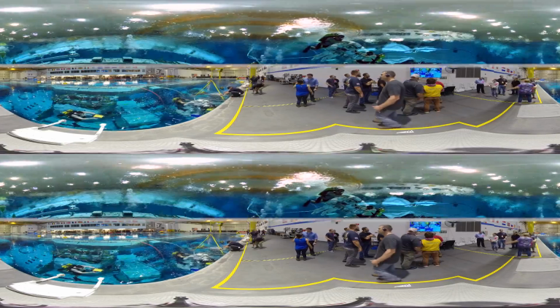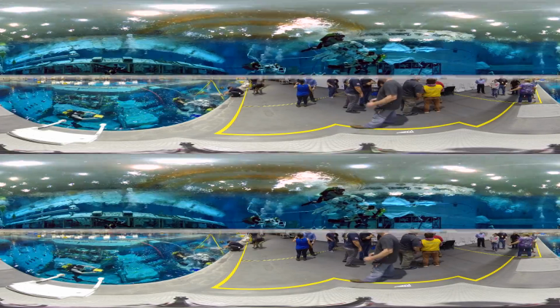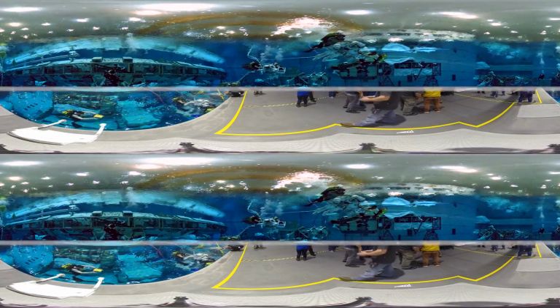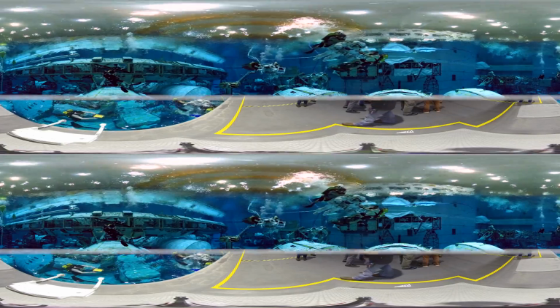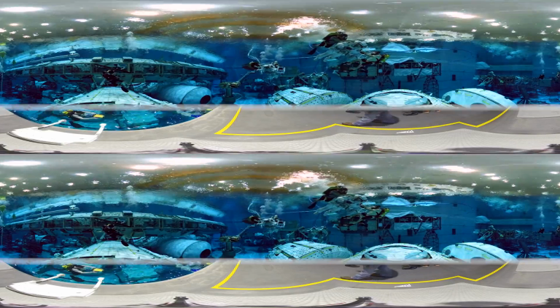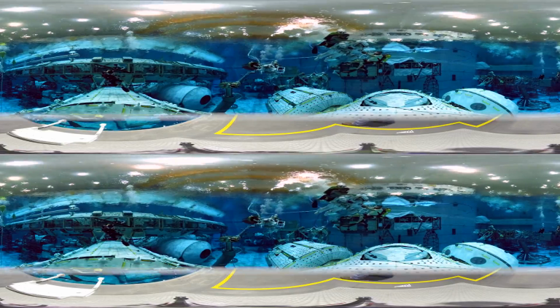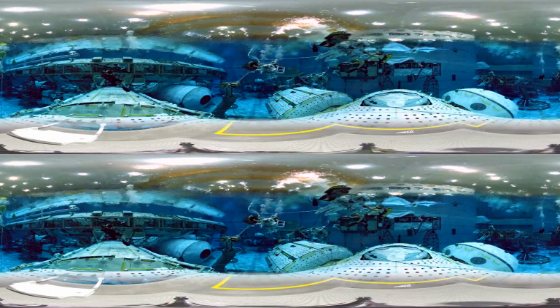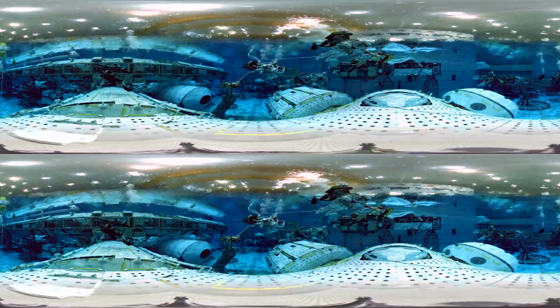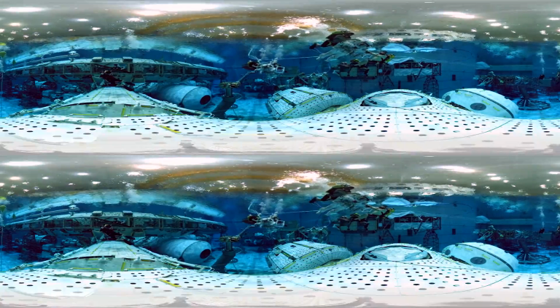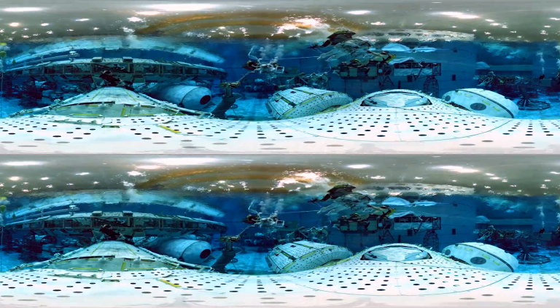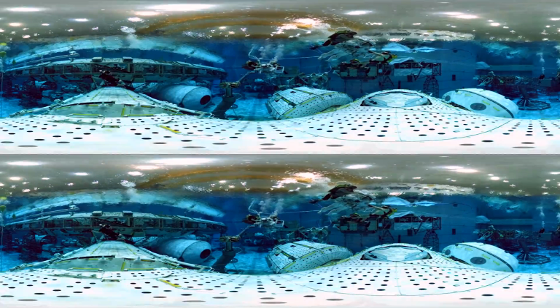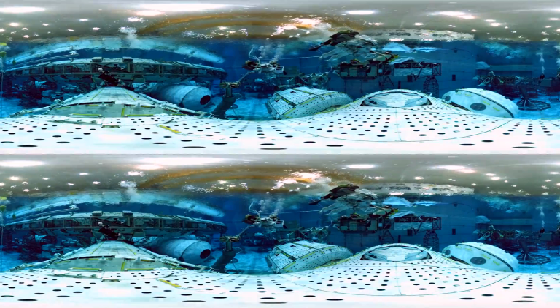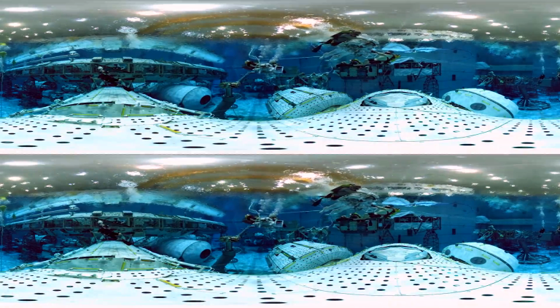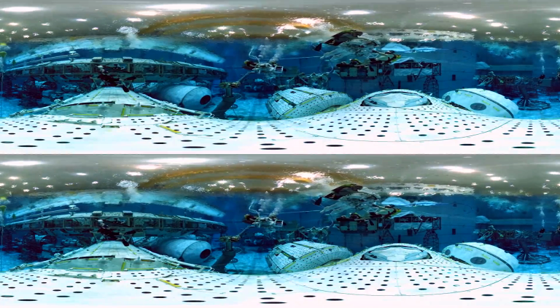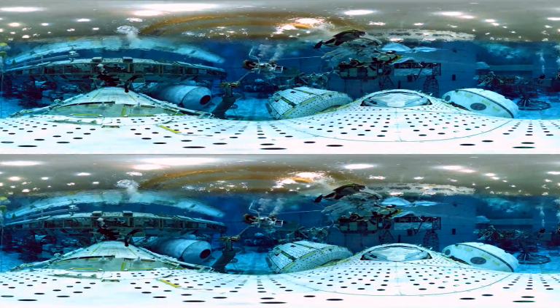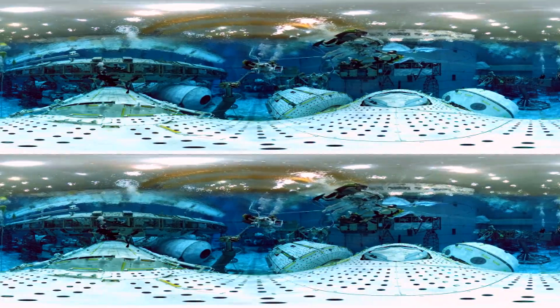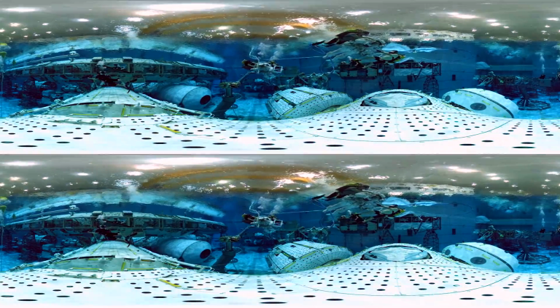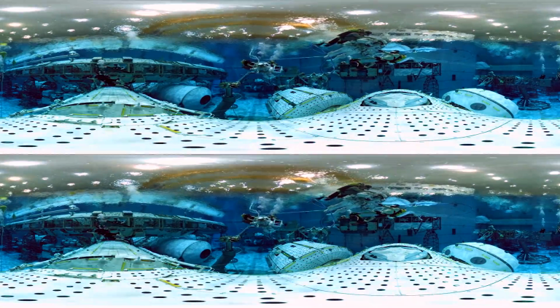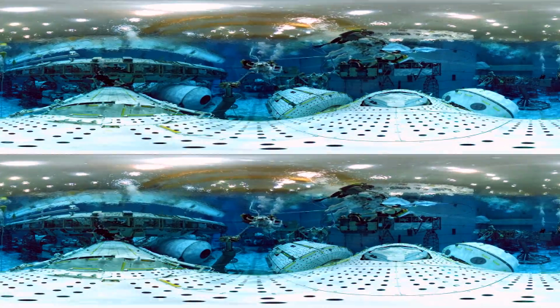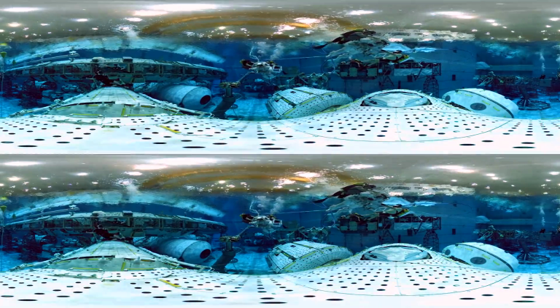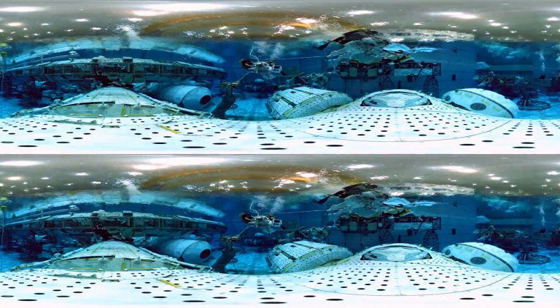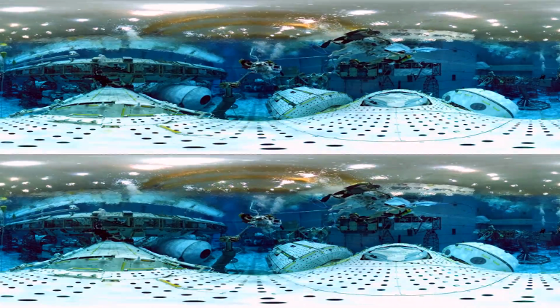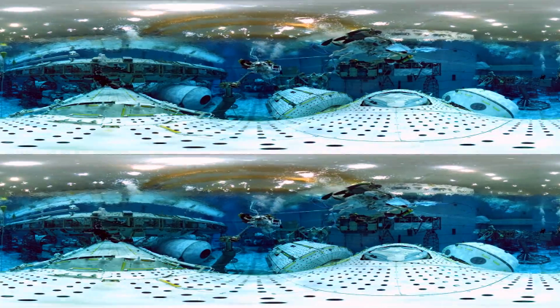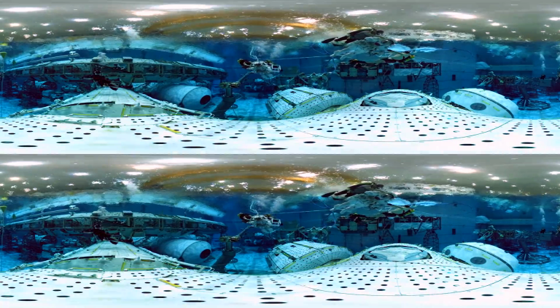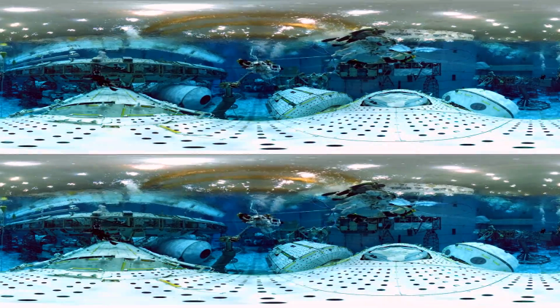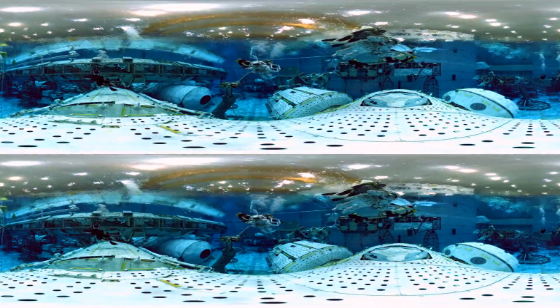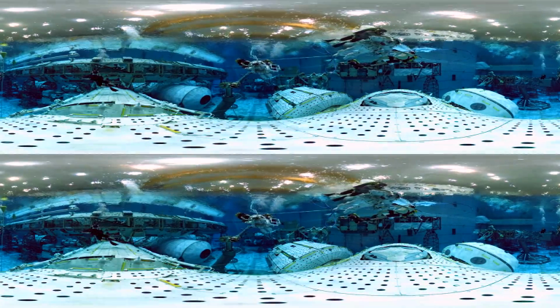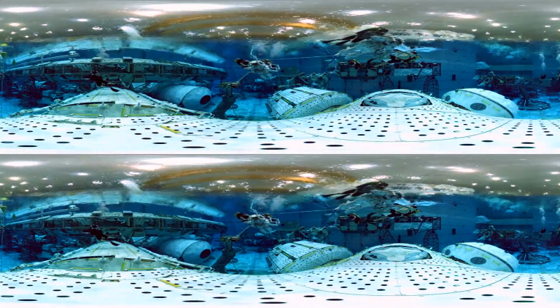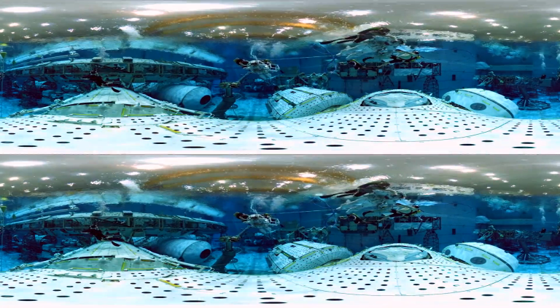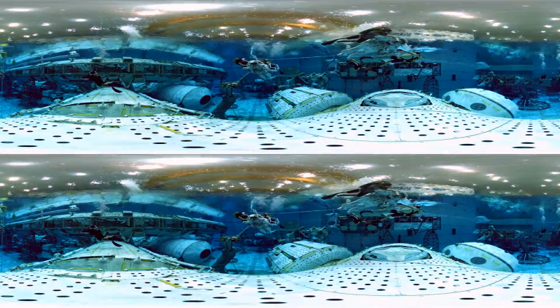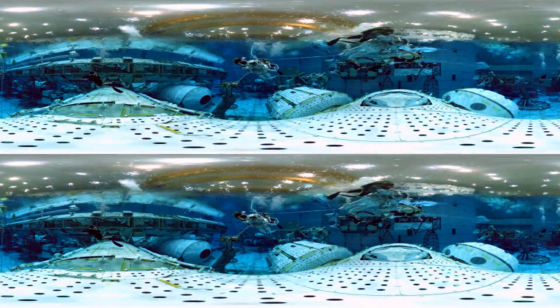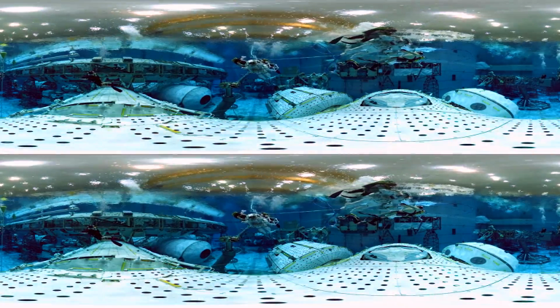Now for a glimpse under the surface, something very few people get to experience.